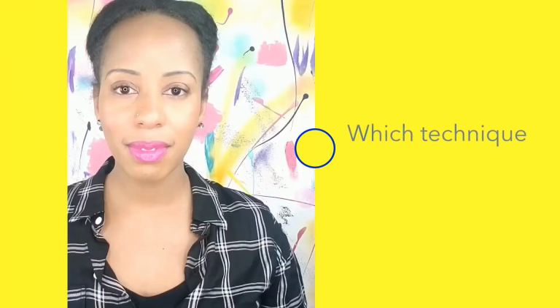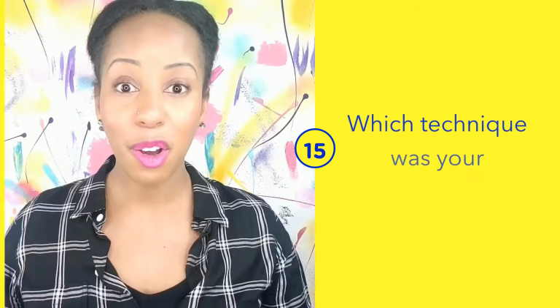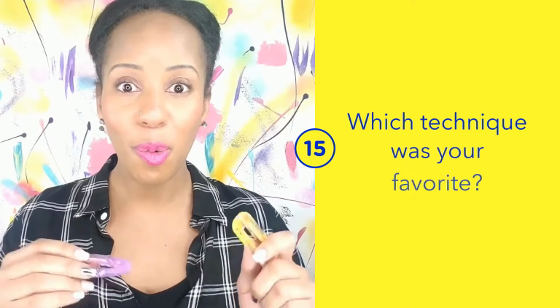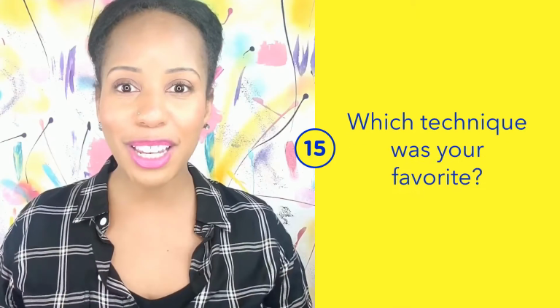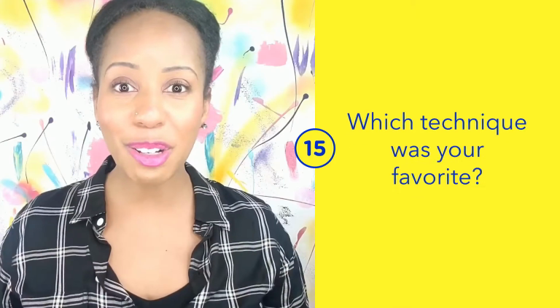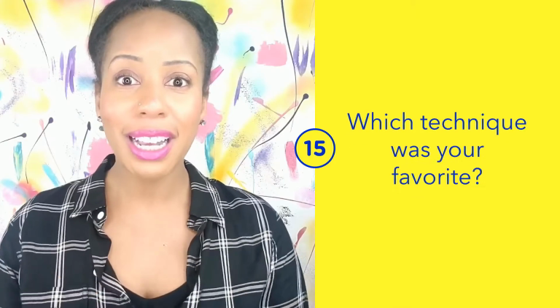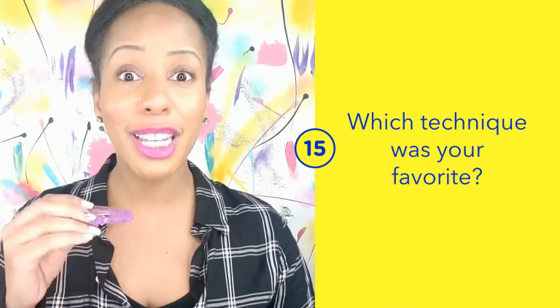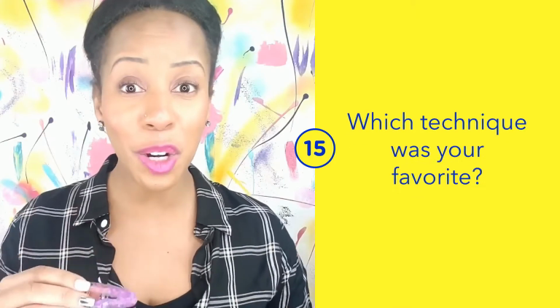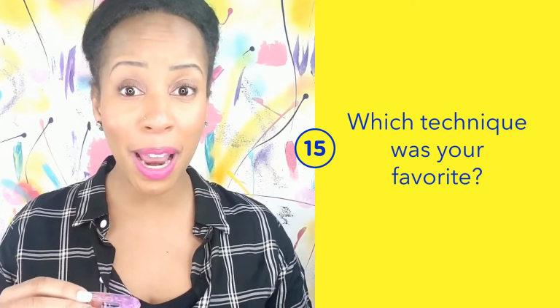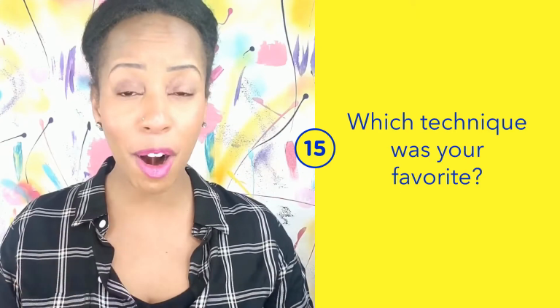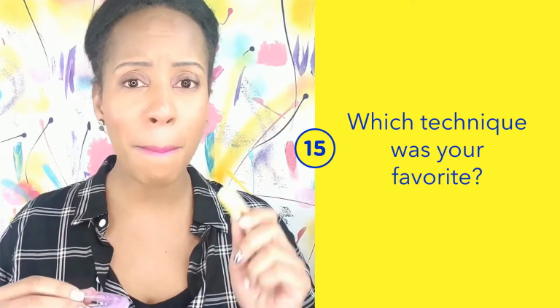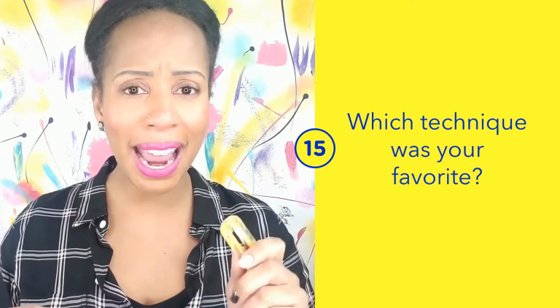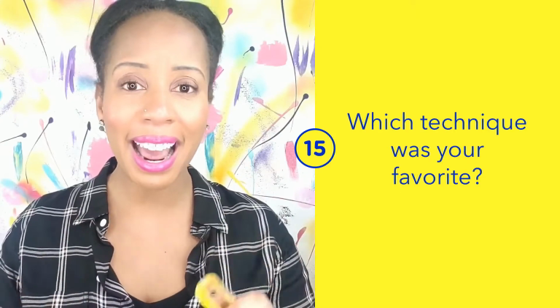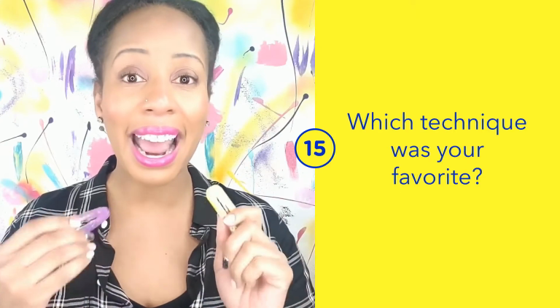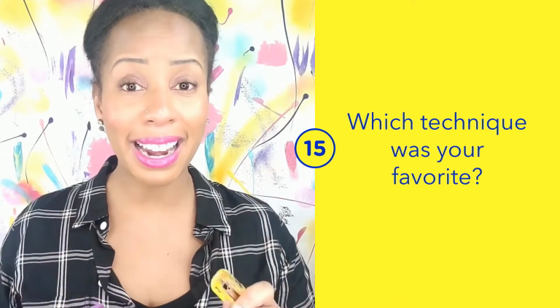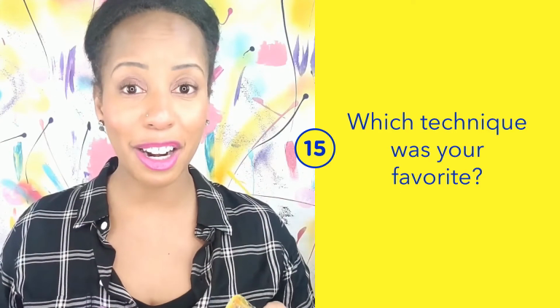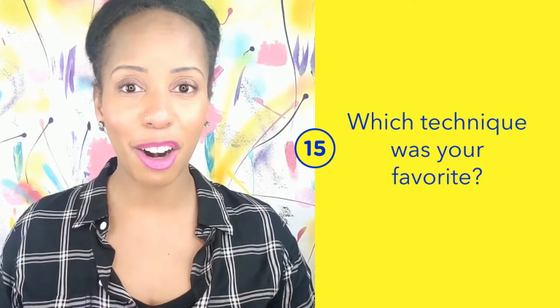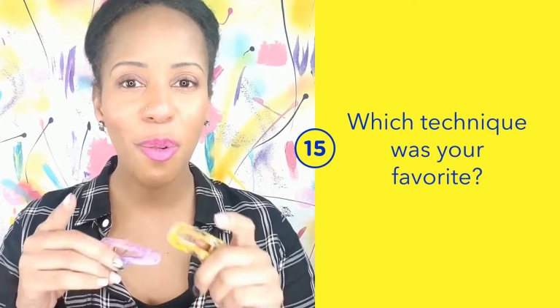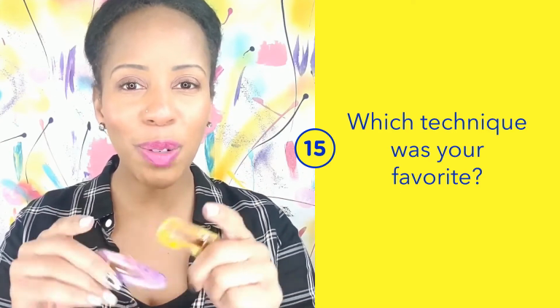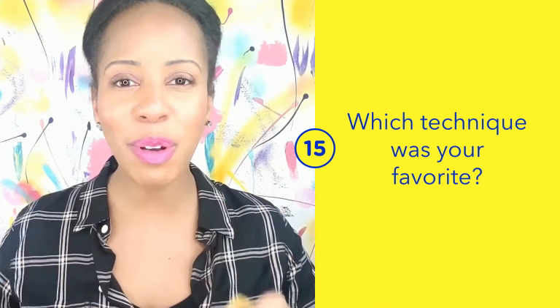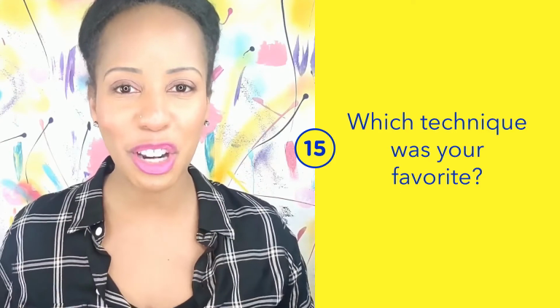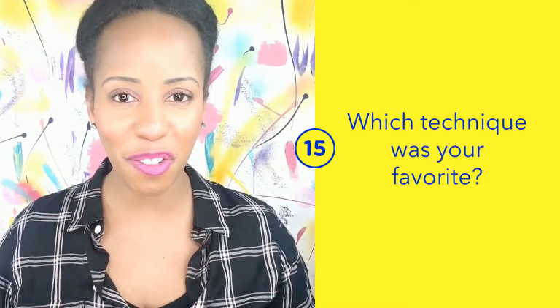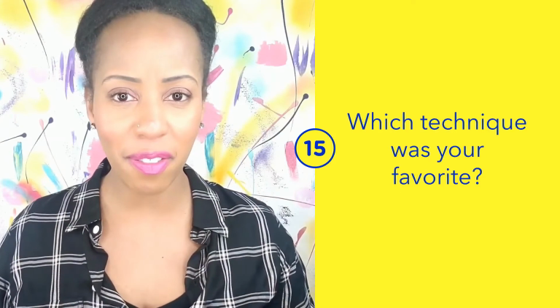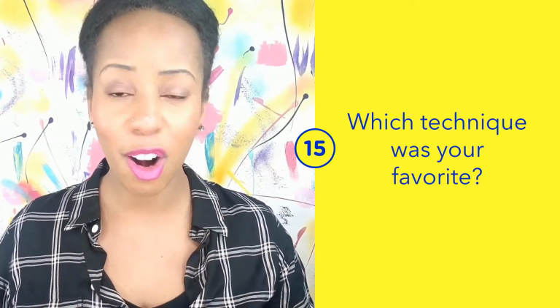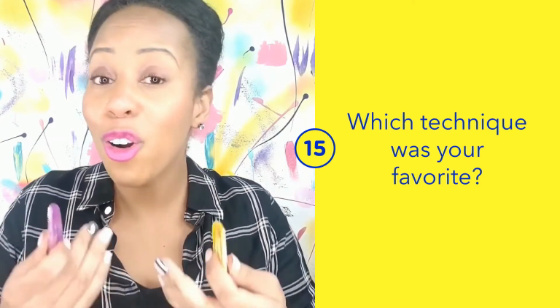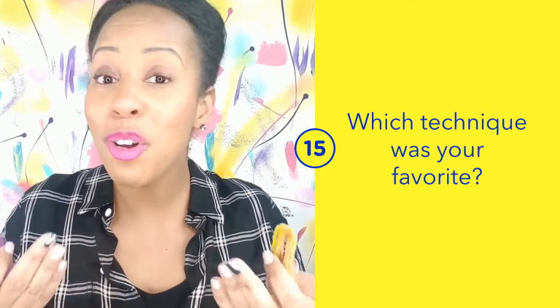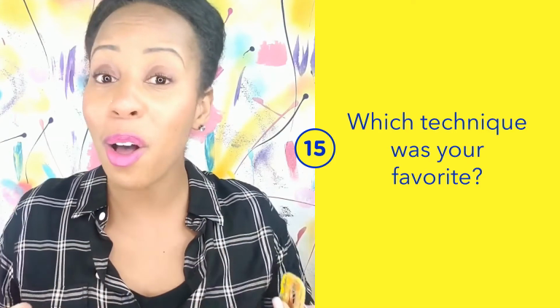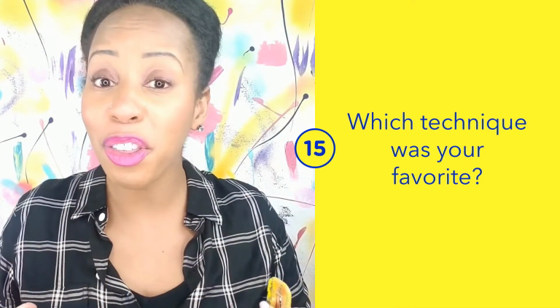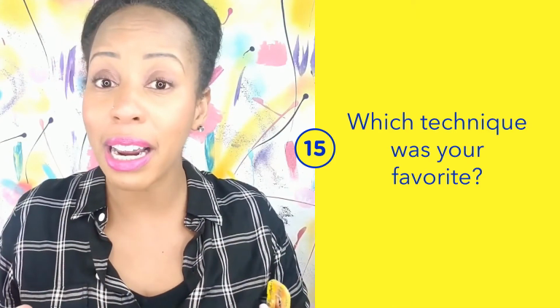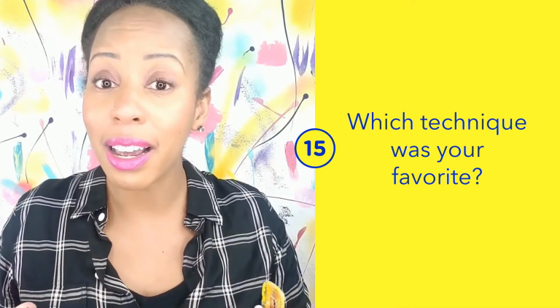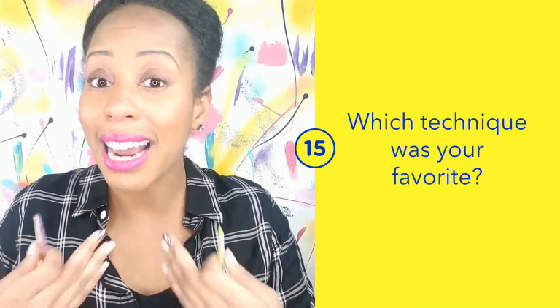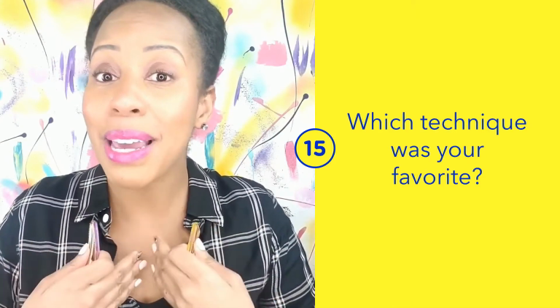We used tissue paper, paint, and glitter. Which one was your favorite, or do you like all three like me?